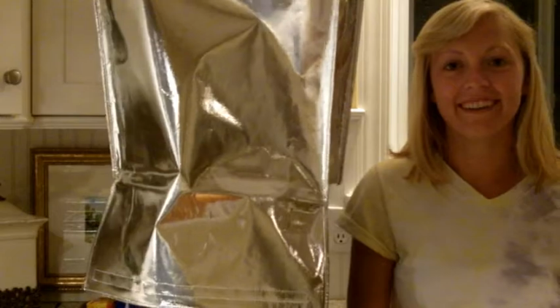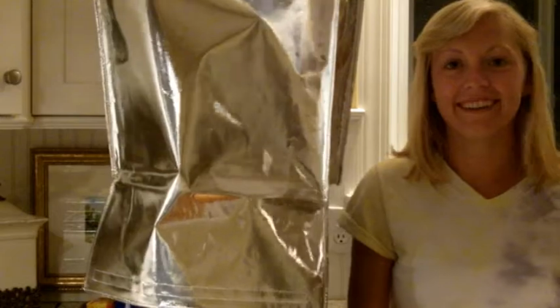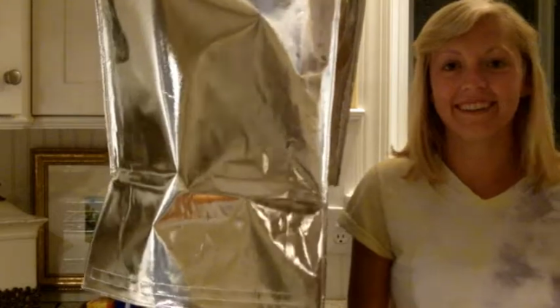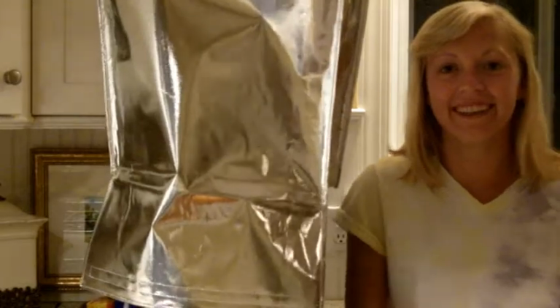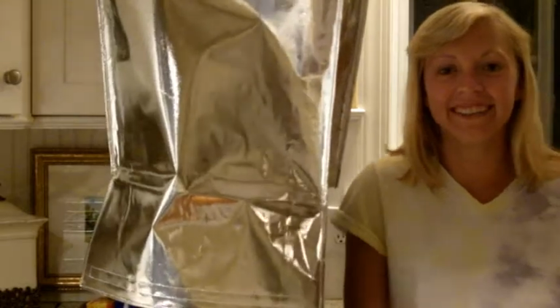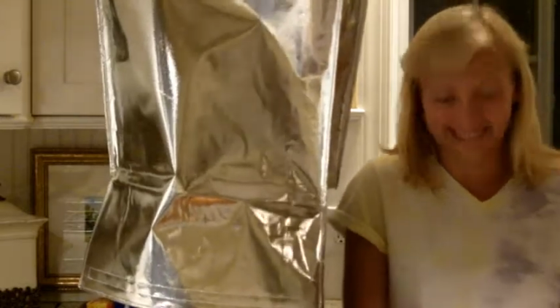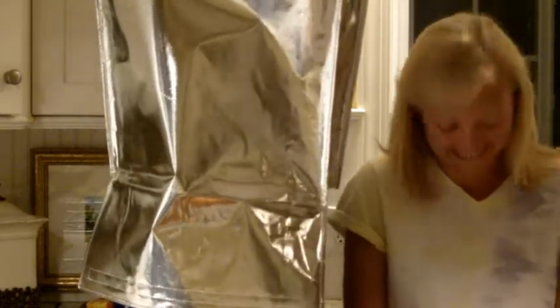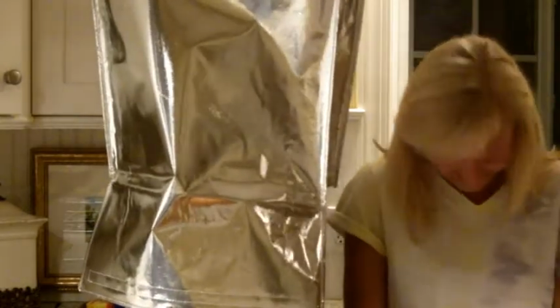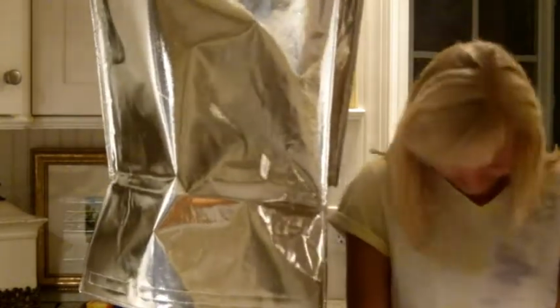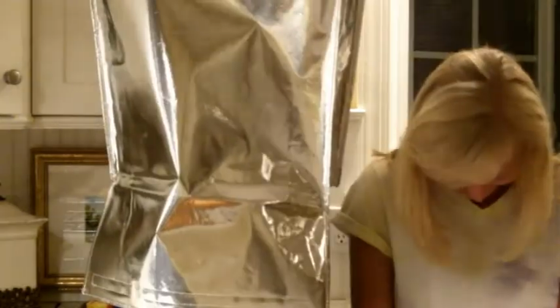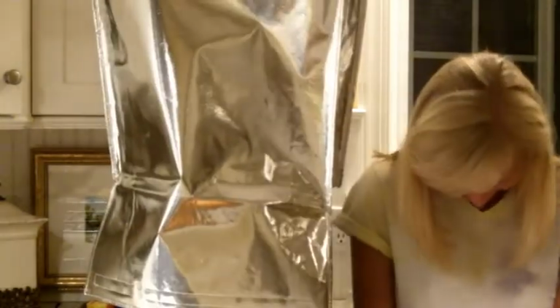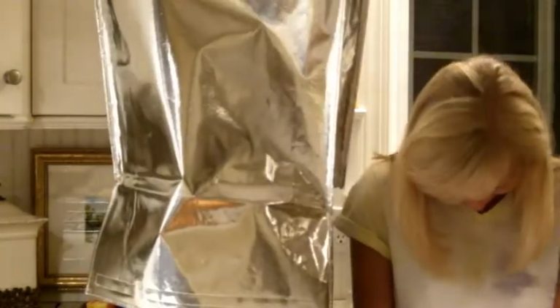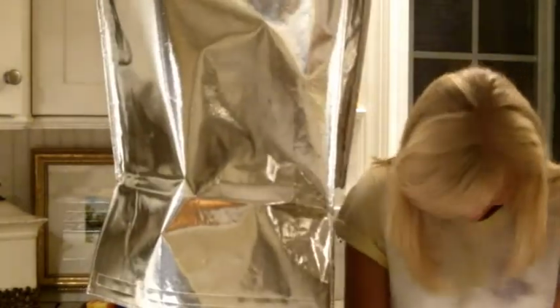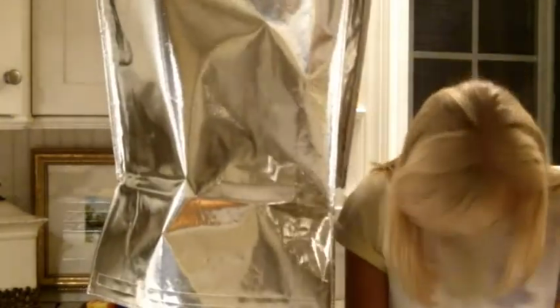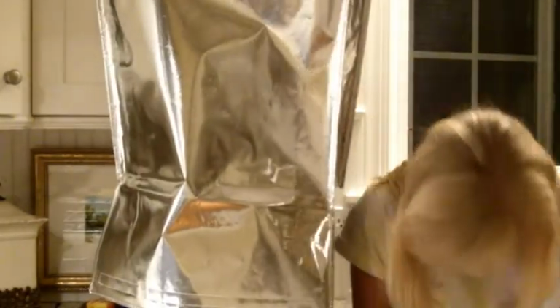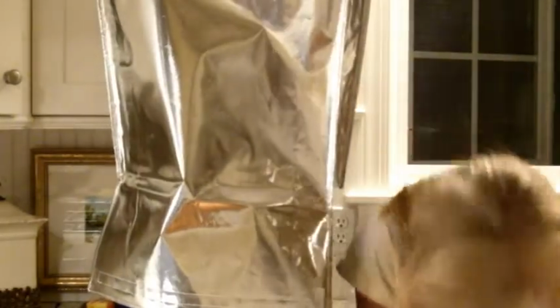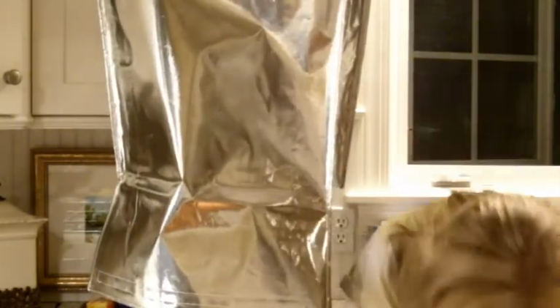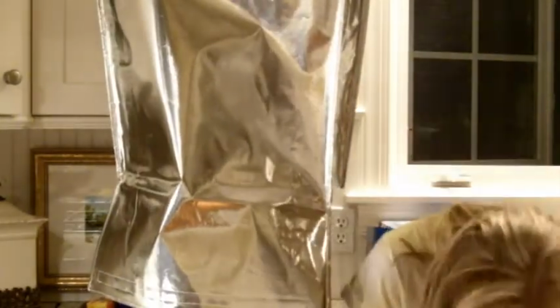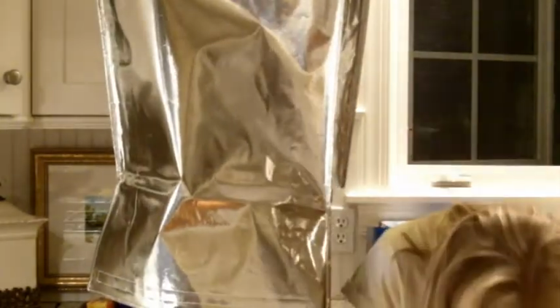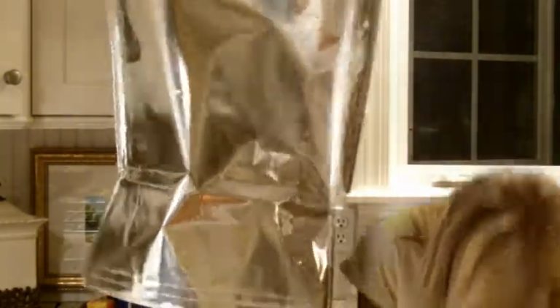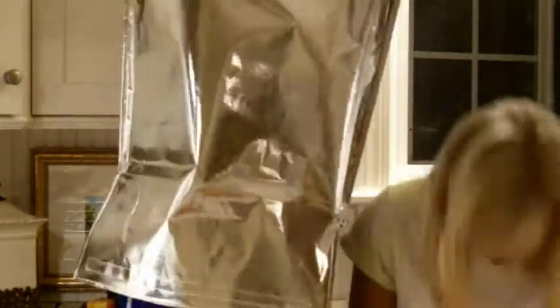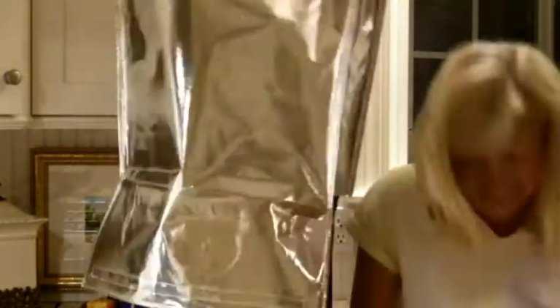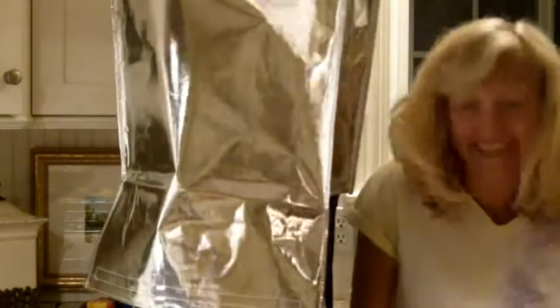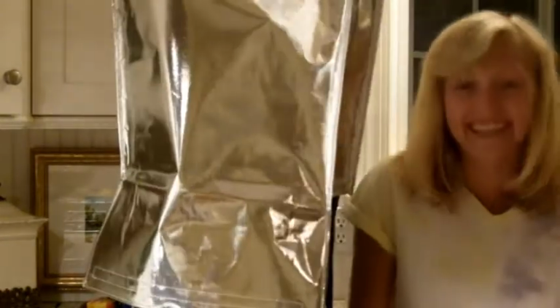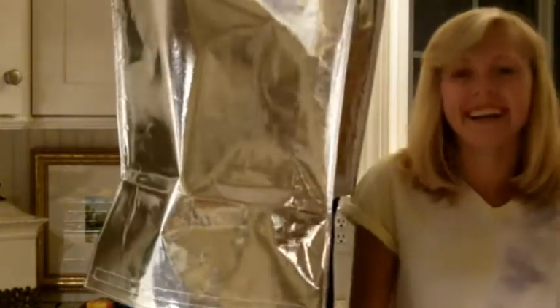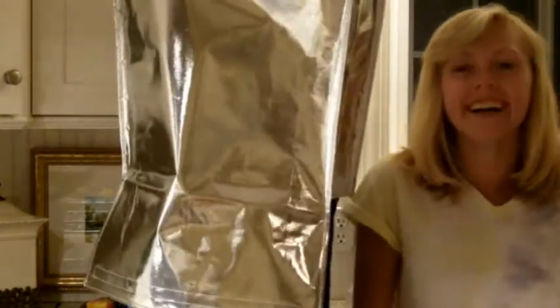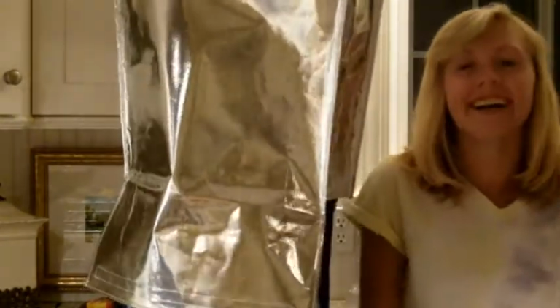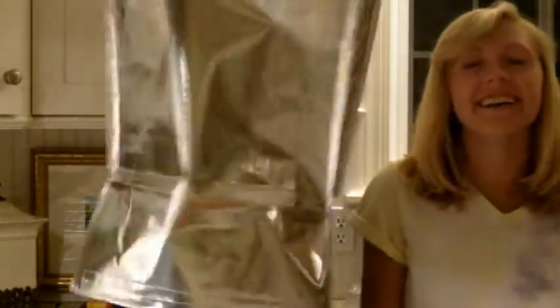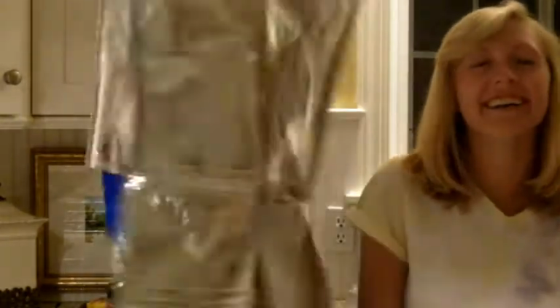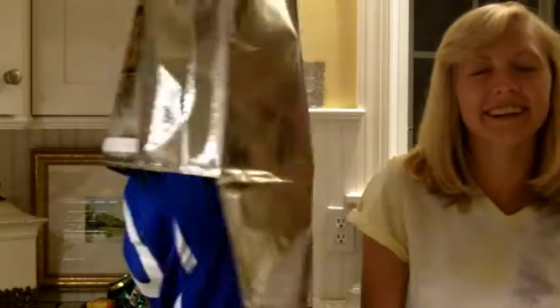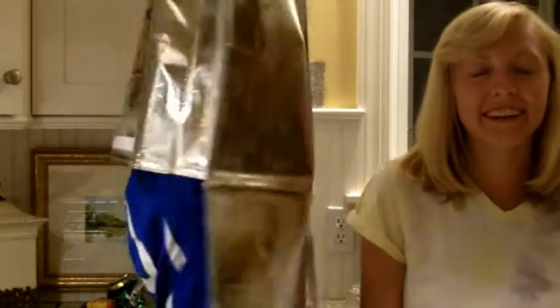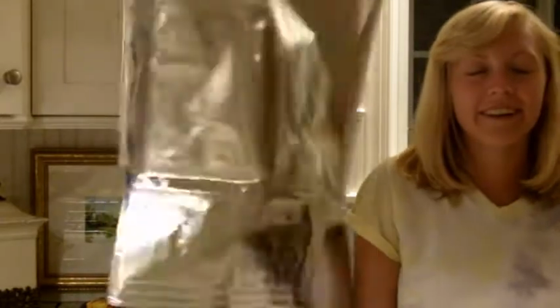Welcome to Science with Tori and Taylor. My name is Tori, and this is Taylor.